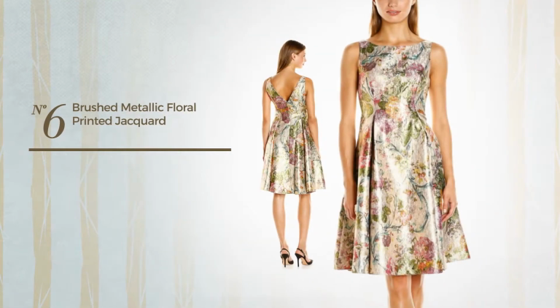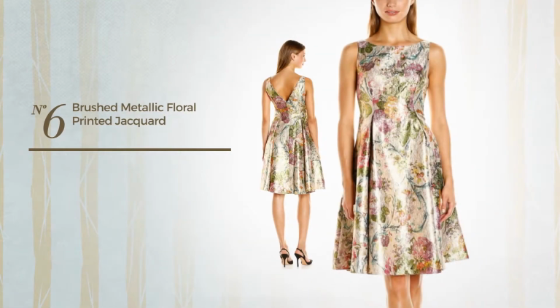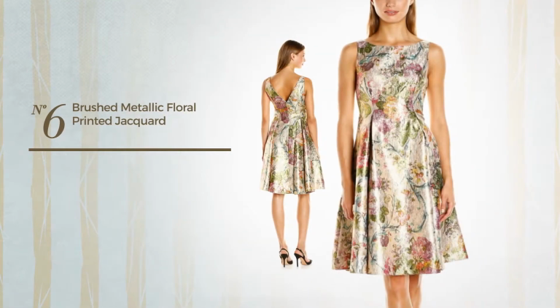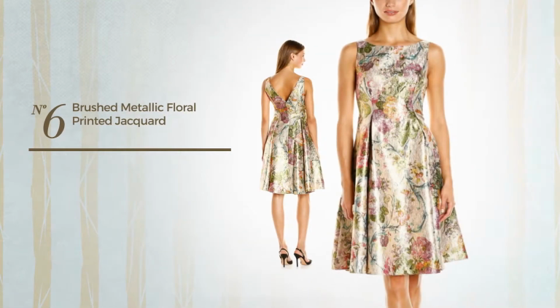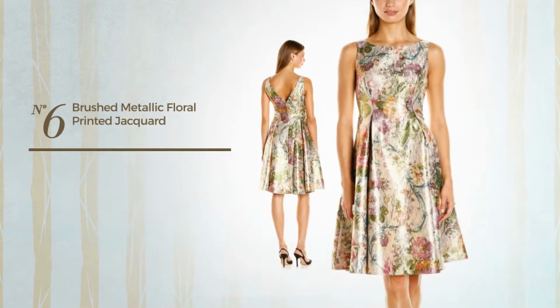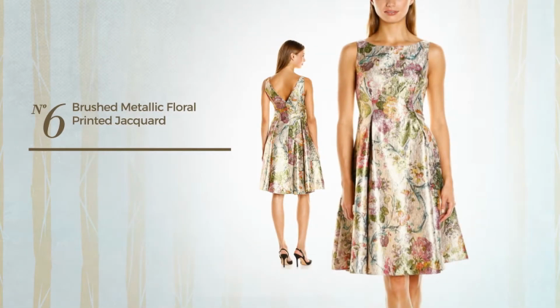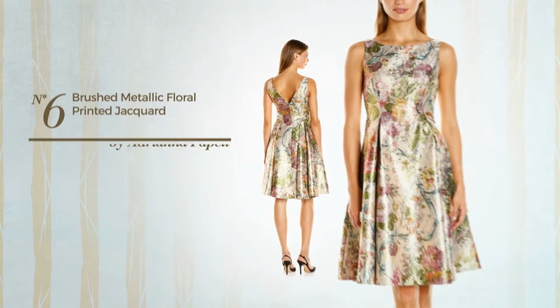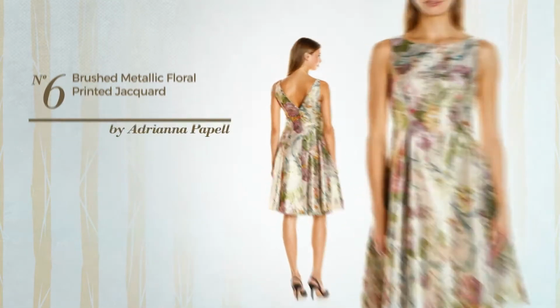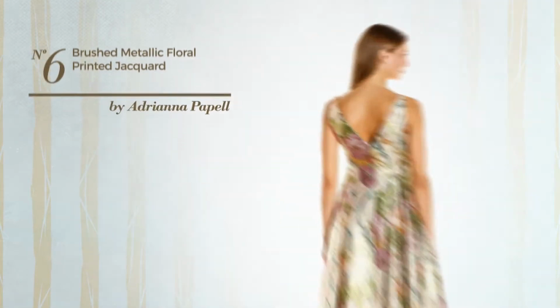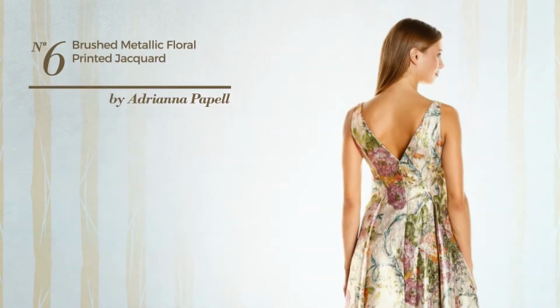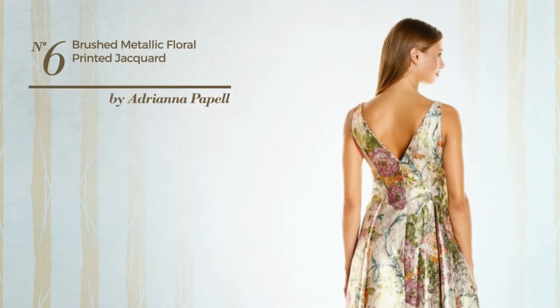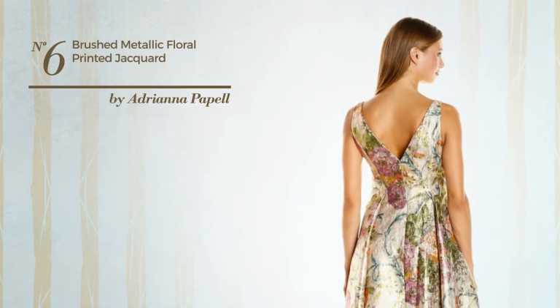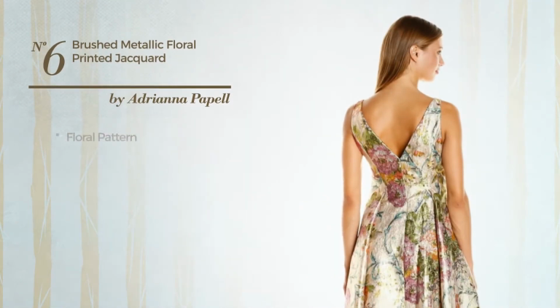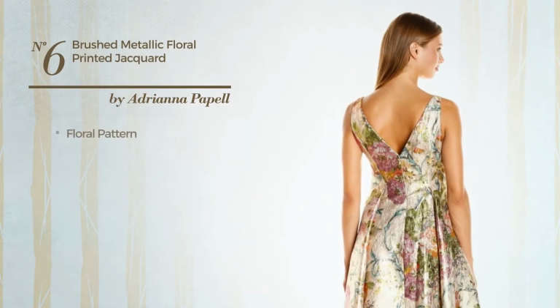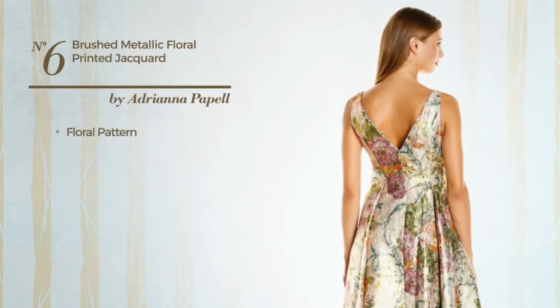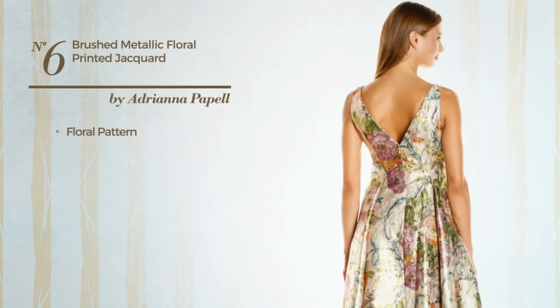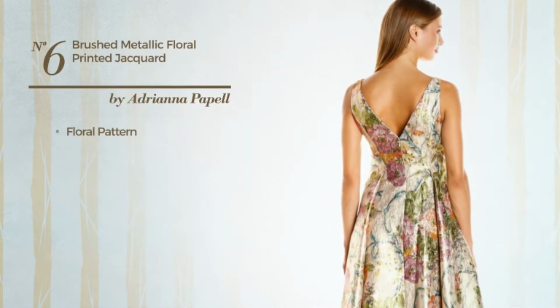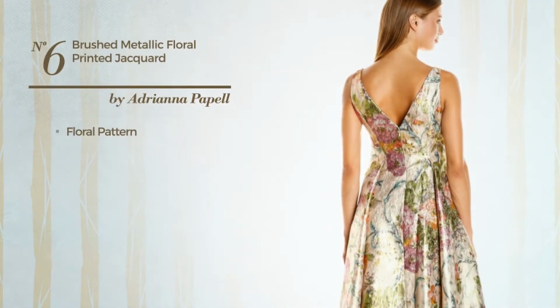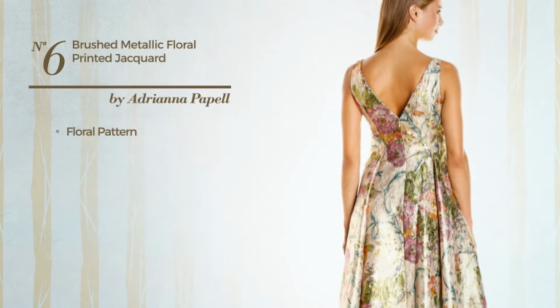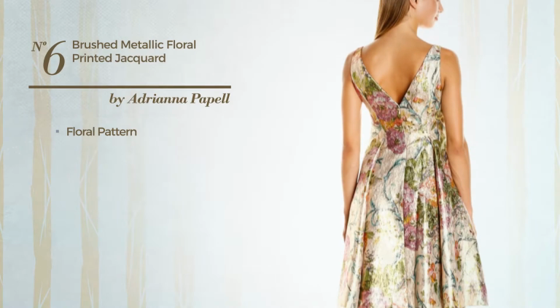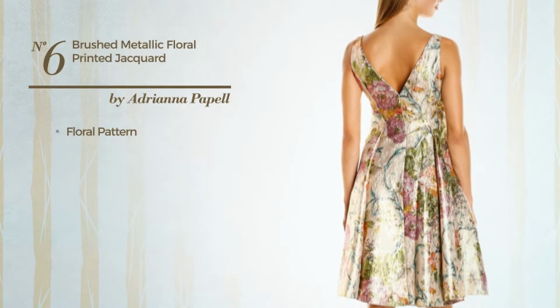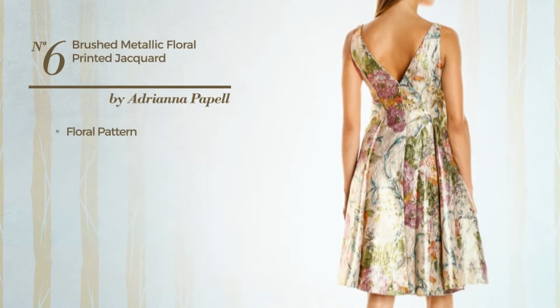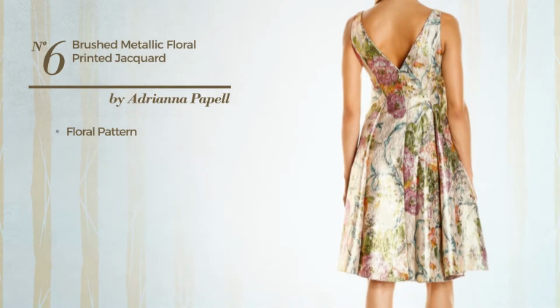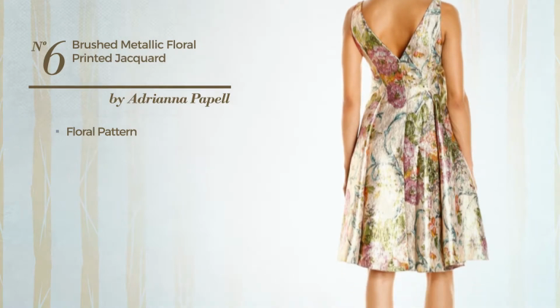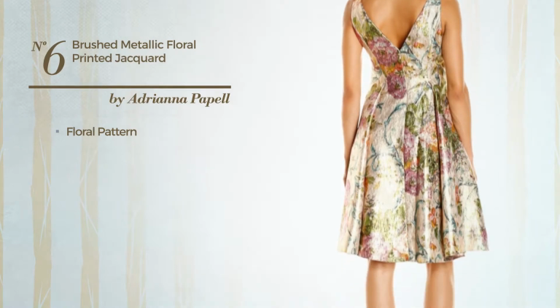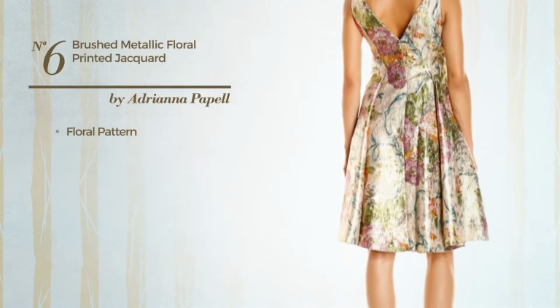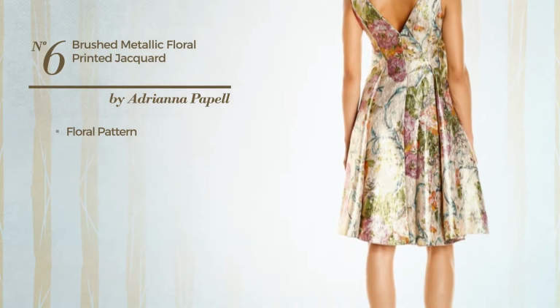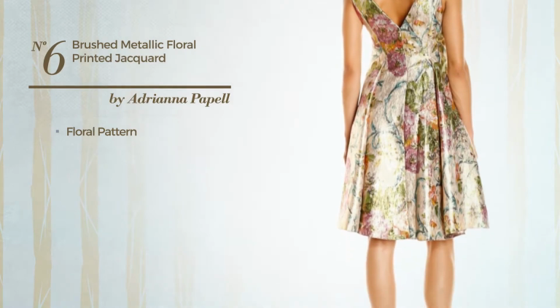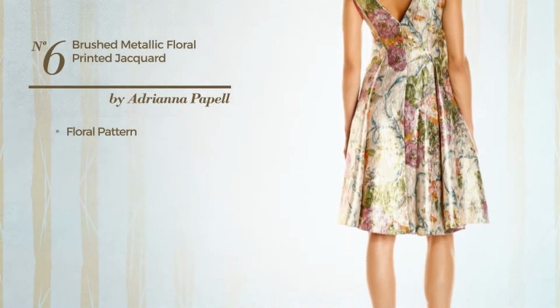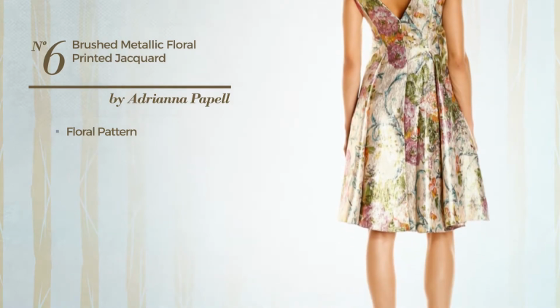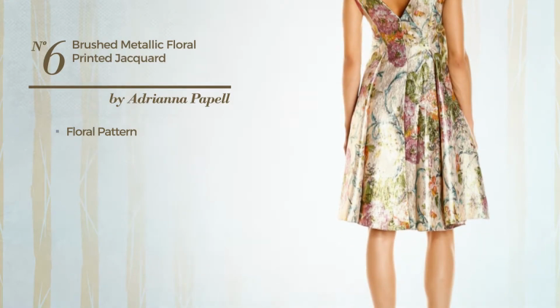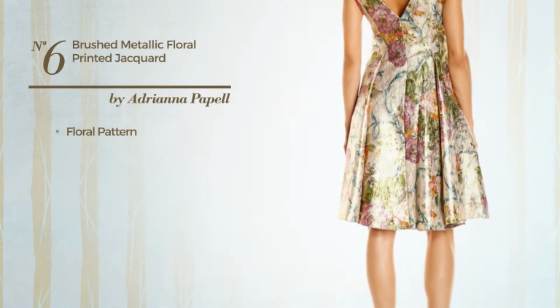Number 6. Featuring a floral pattern. Available only in this color combo.